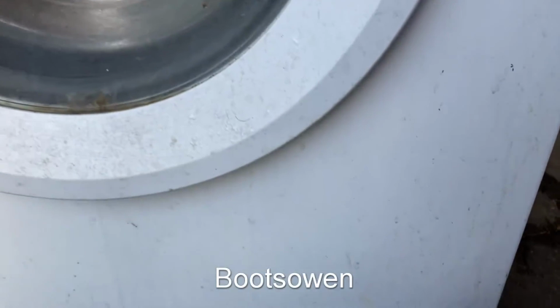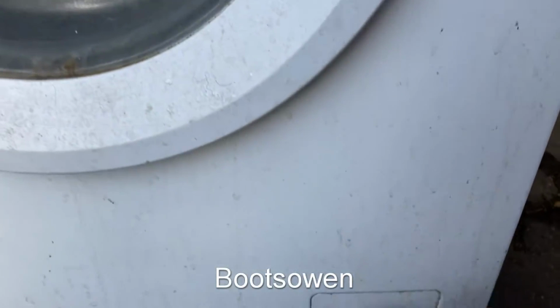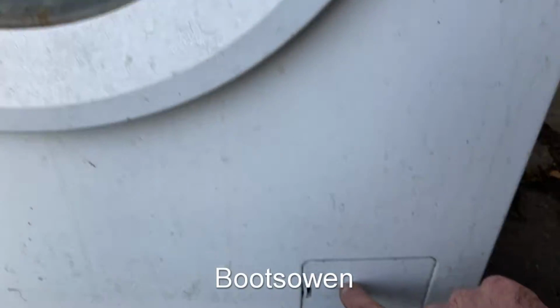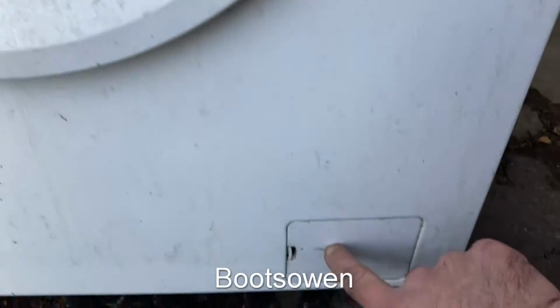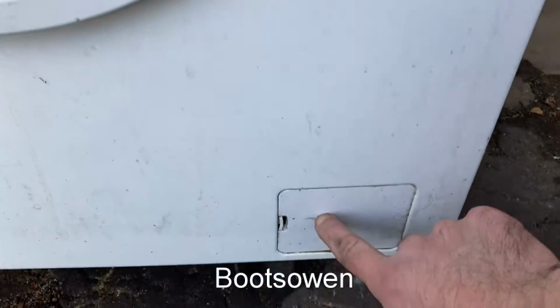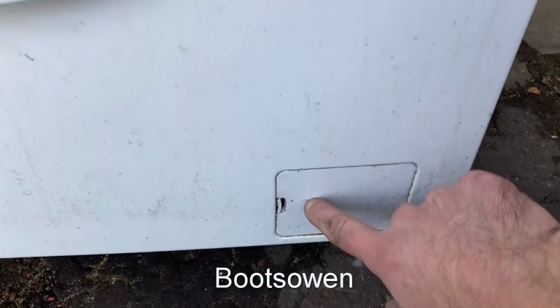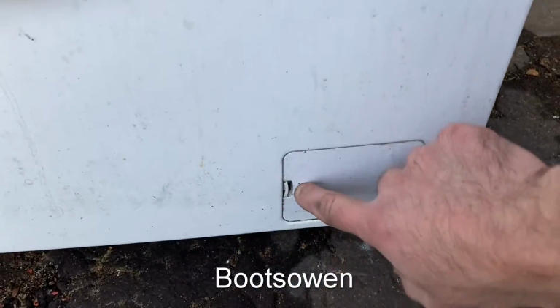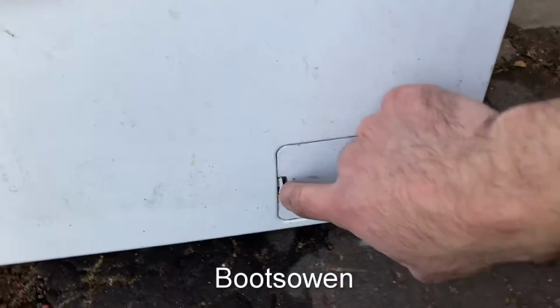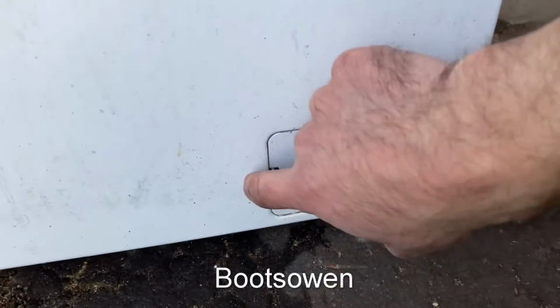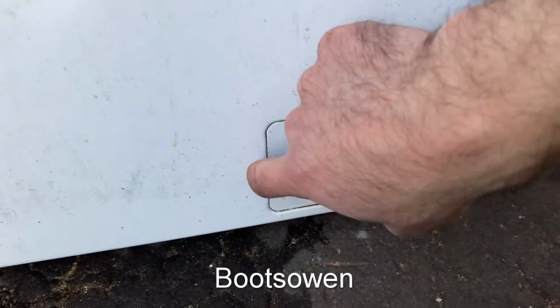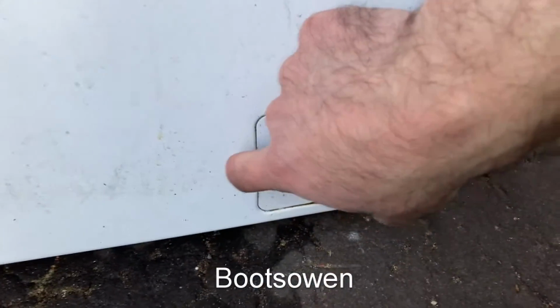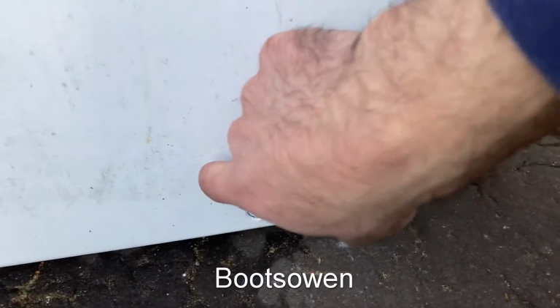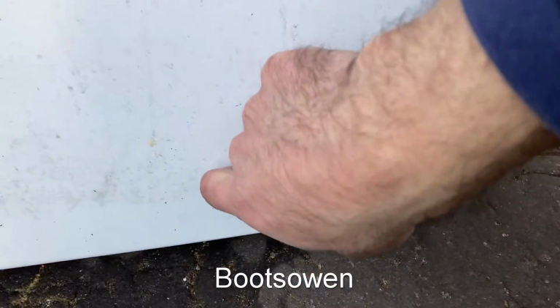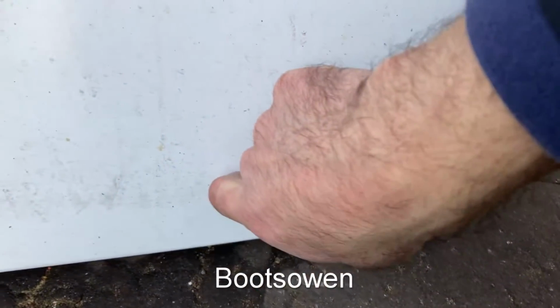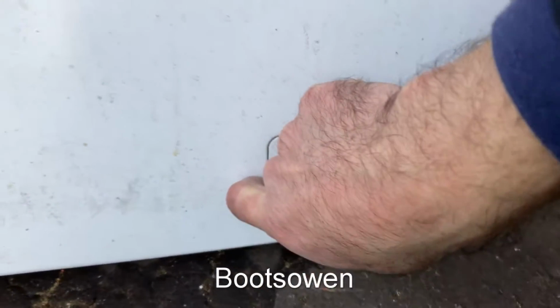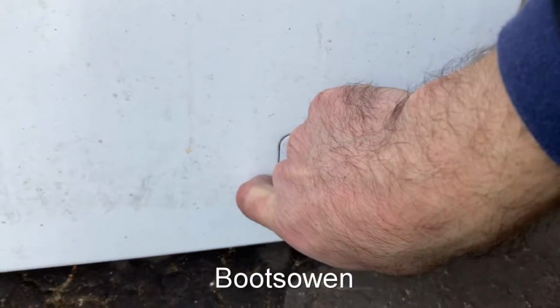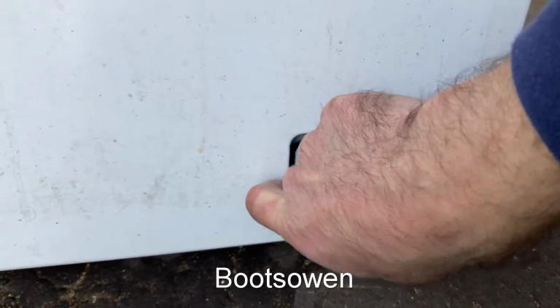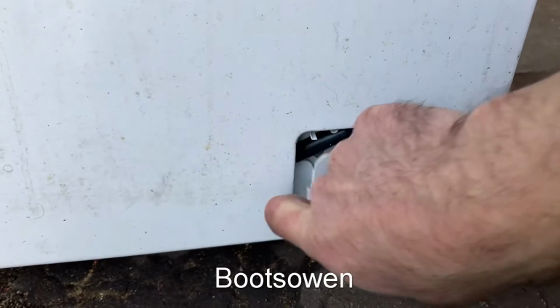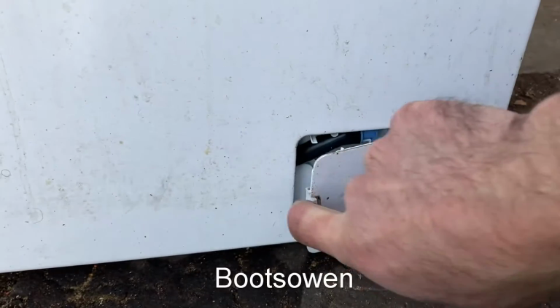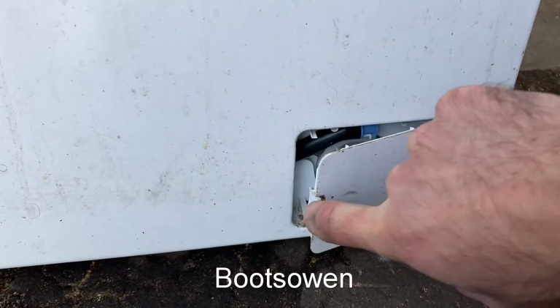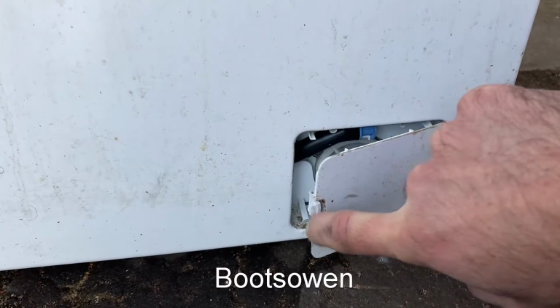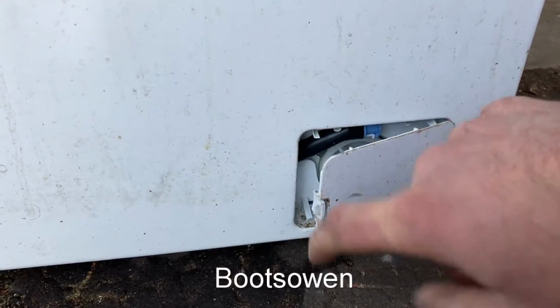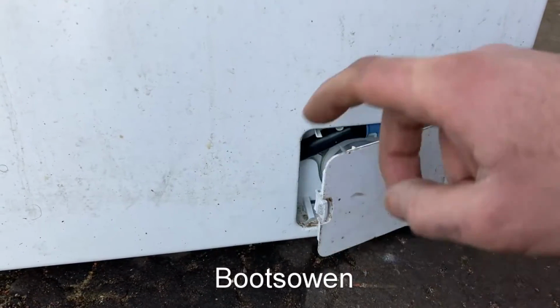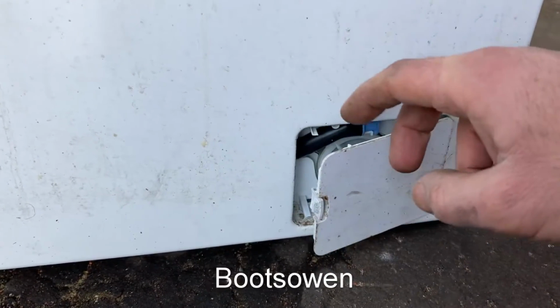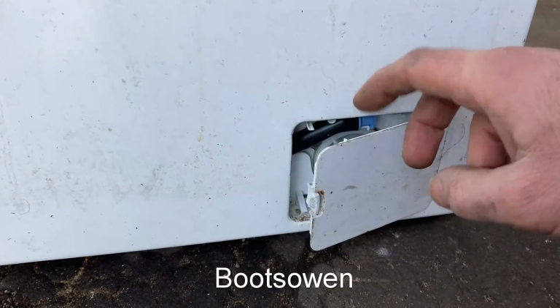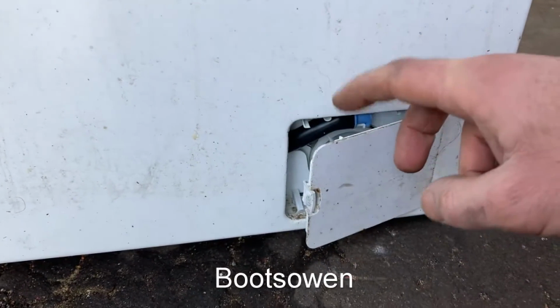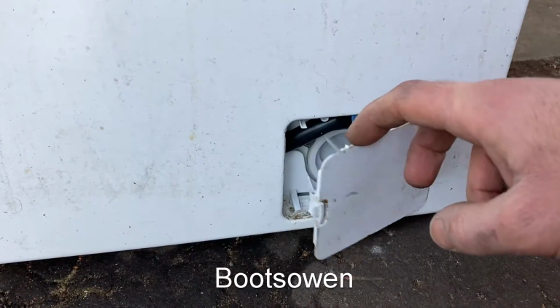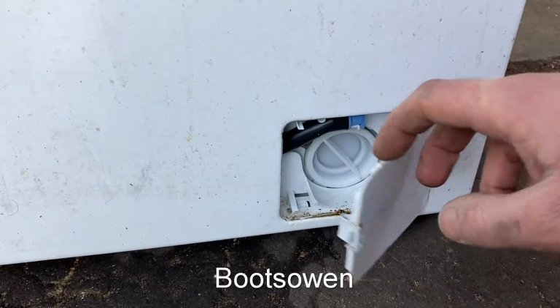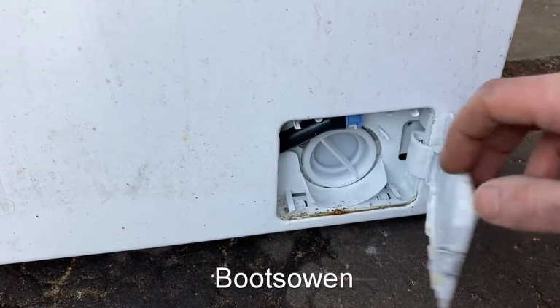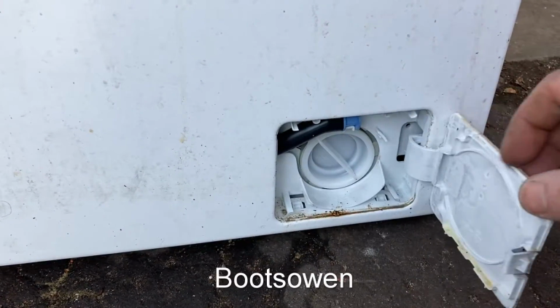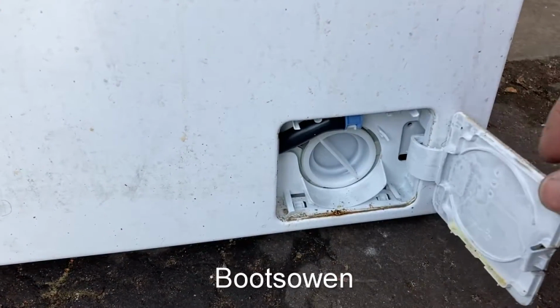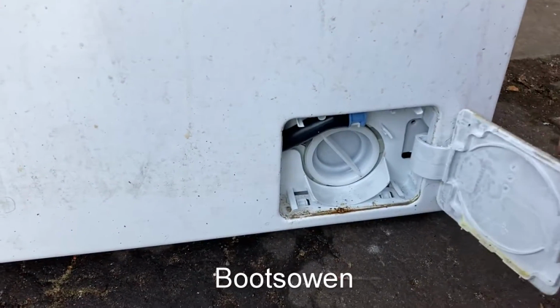Down at the front, at the bottom, there's a little door. Get your nail or butter knife or something in there to open that.